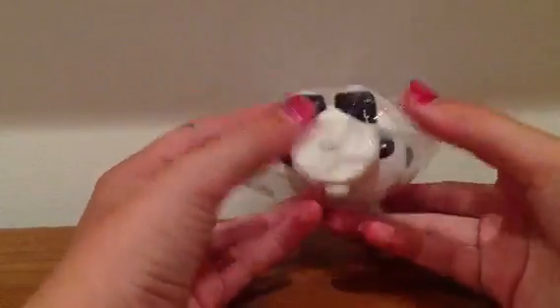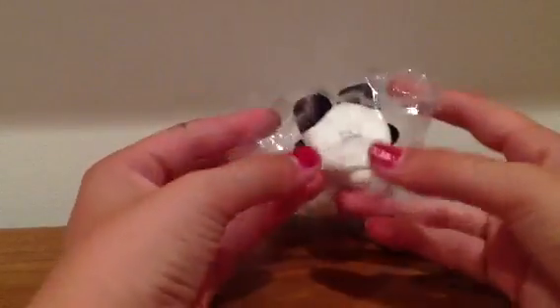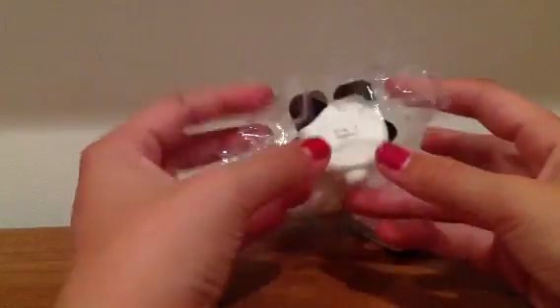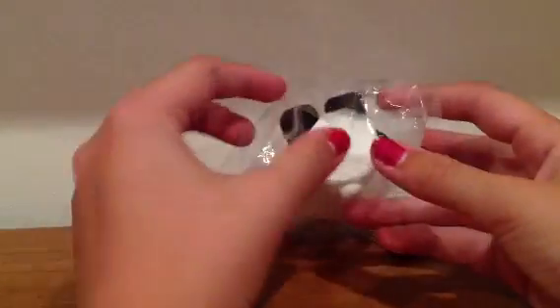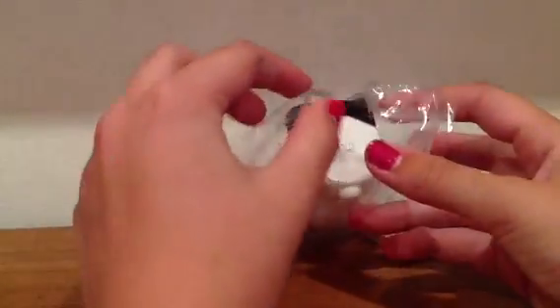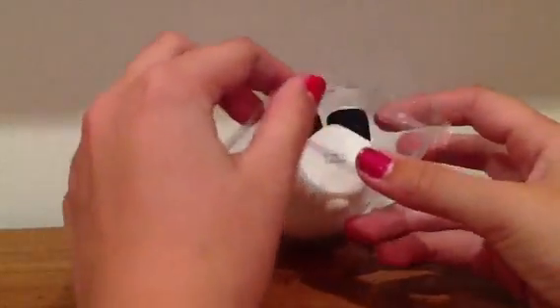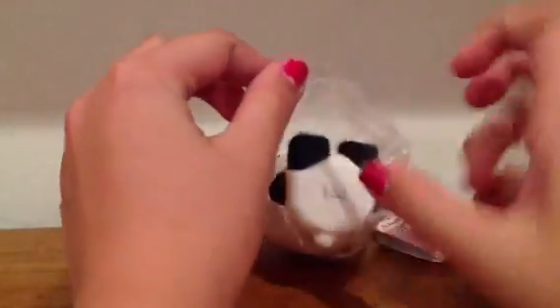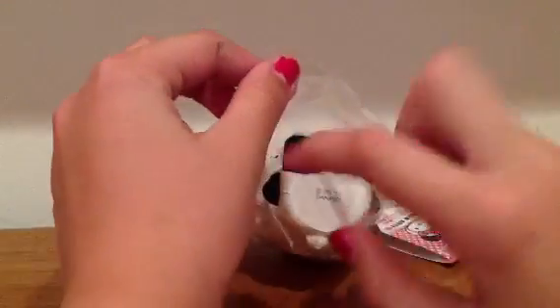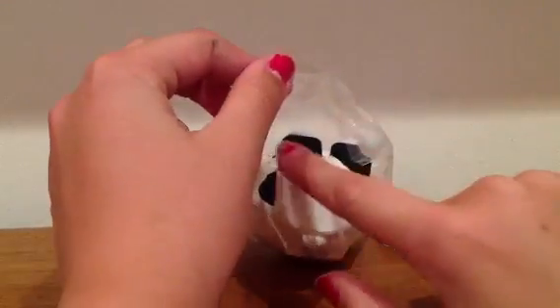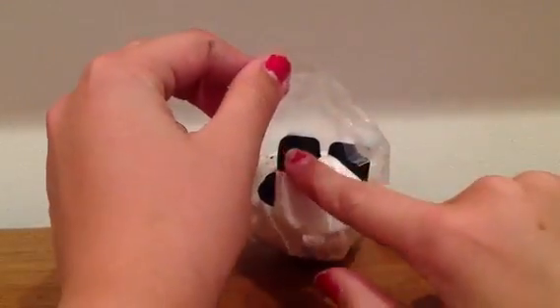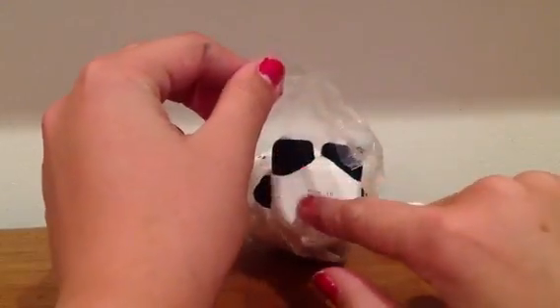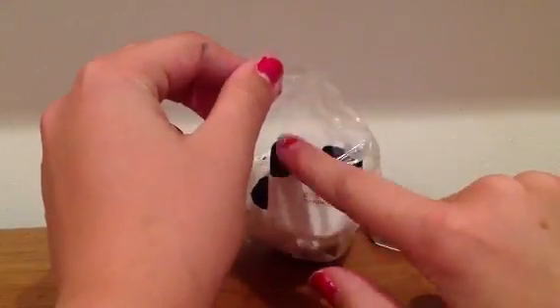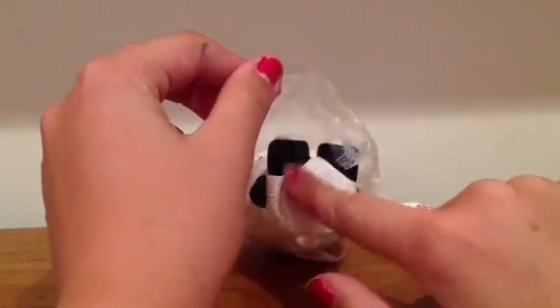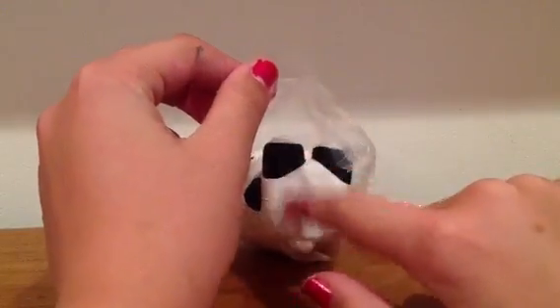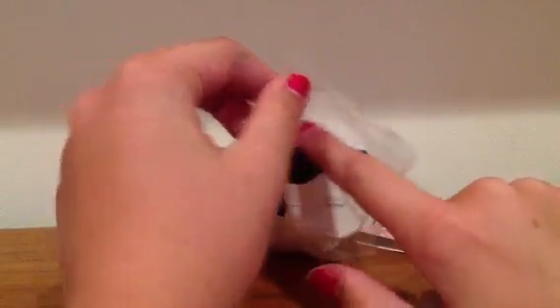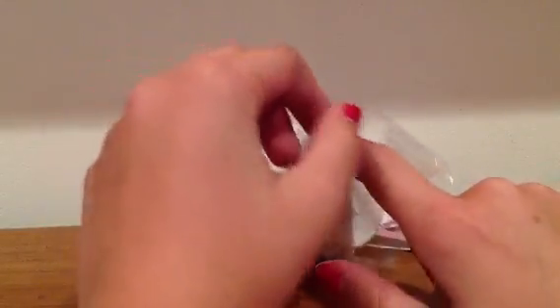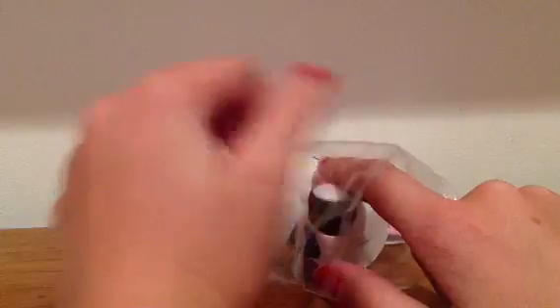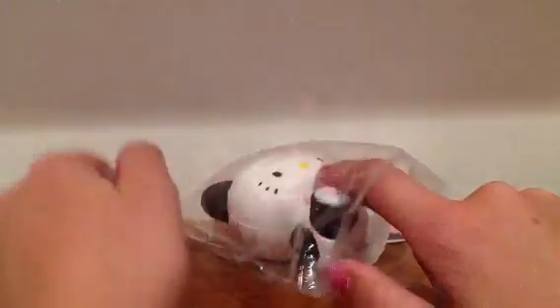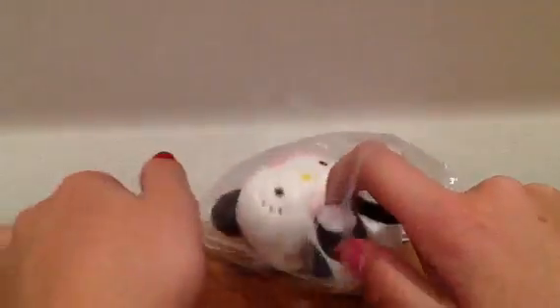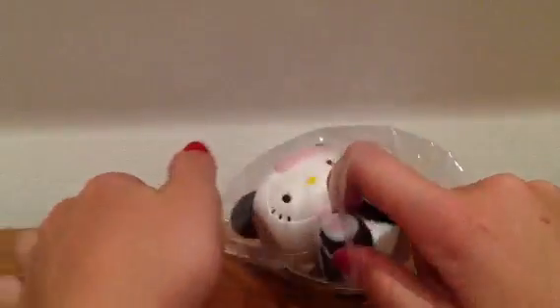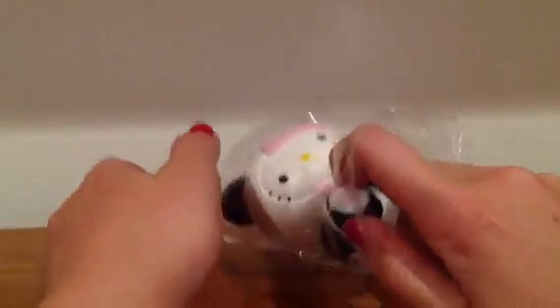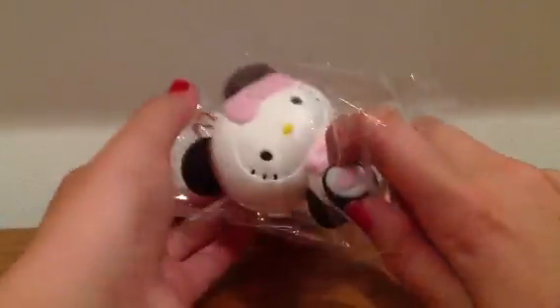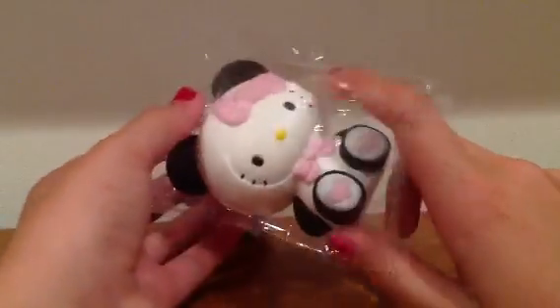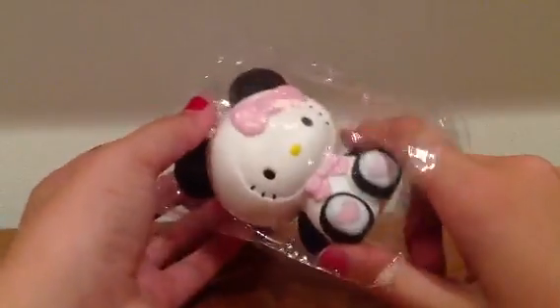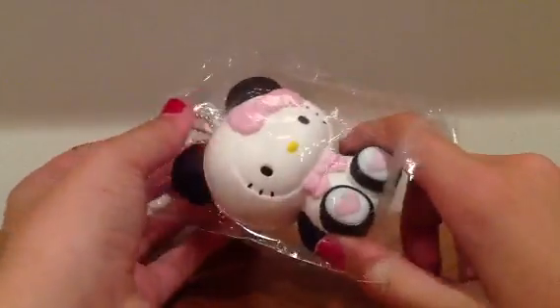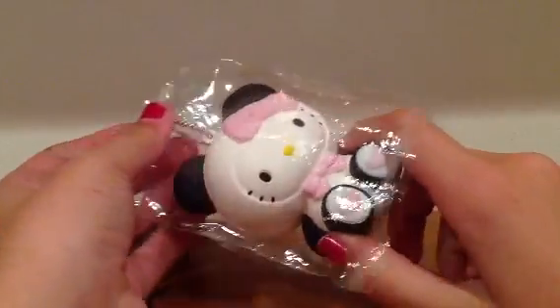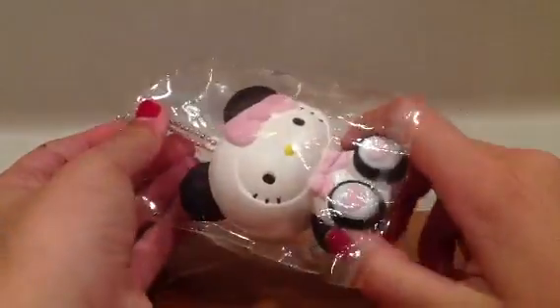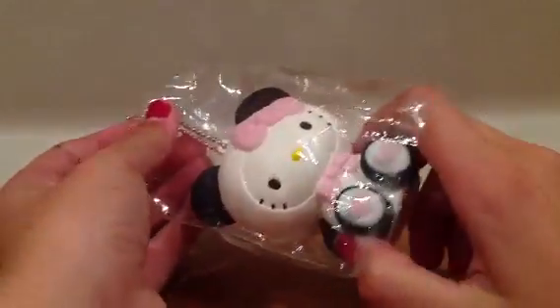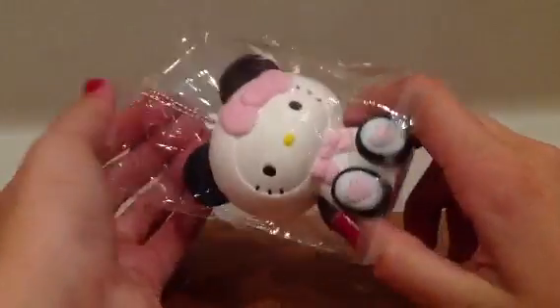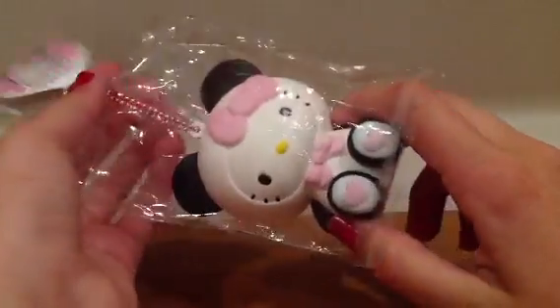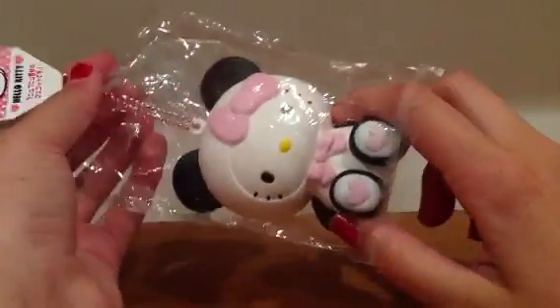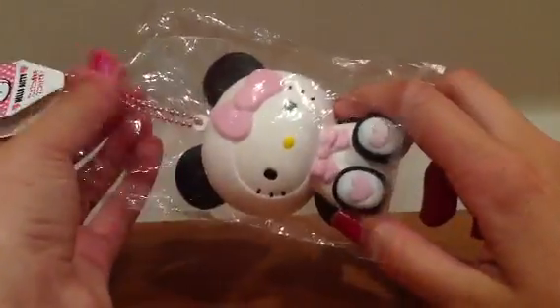I have opened it and it's really, really soft.